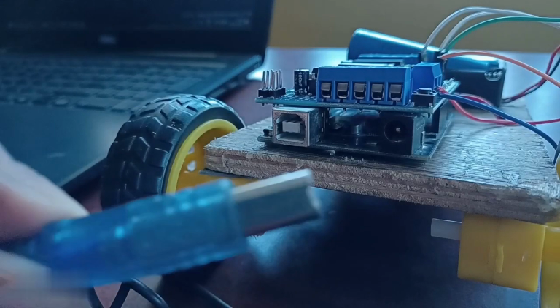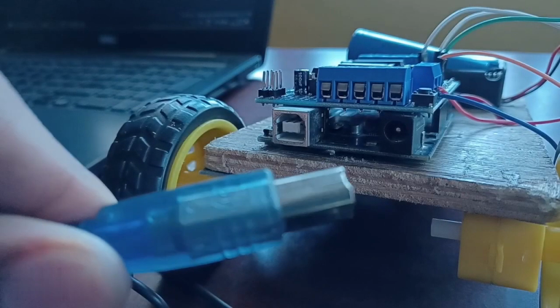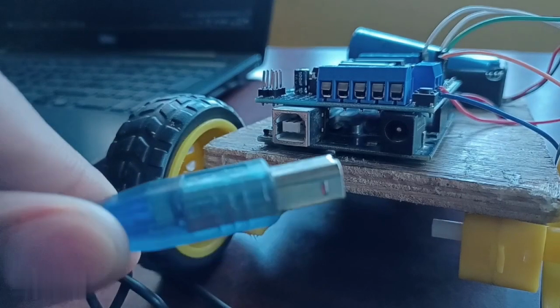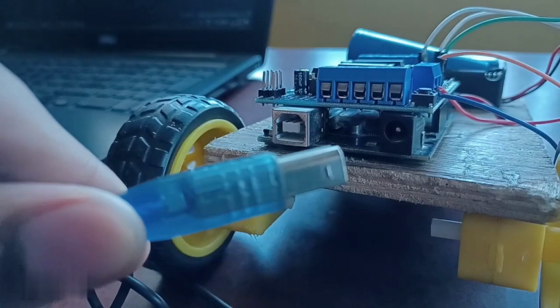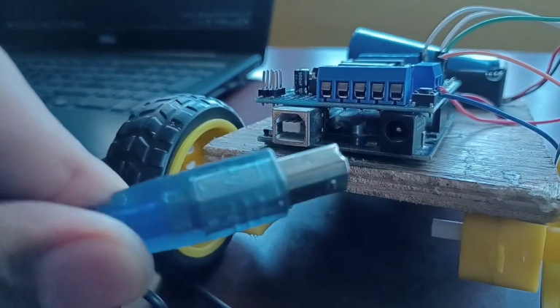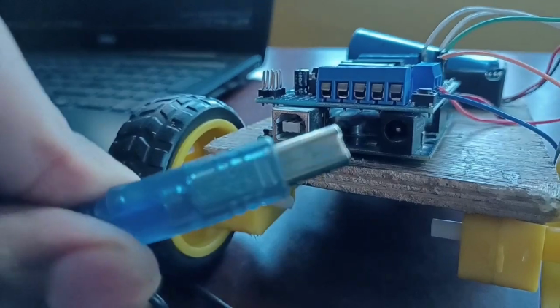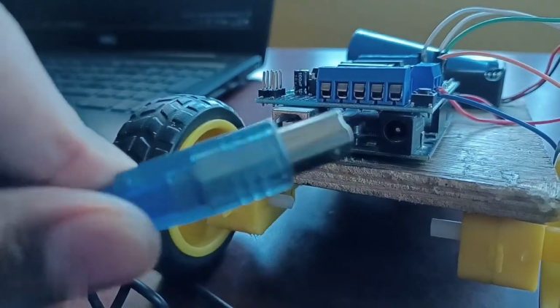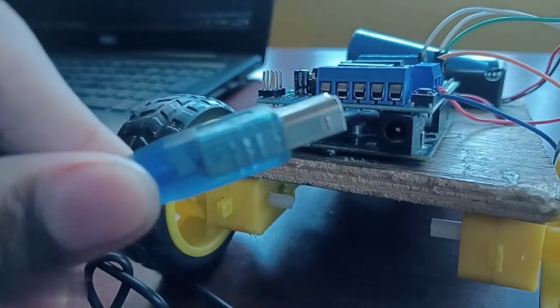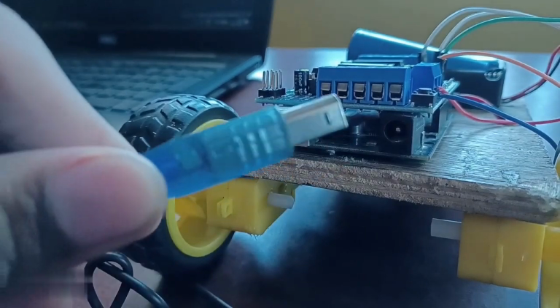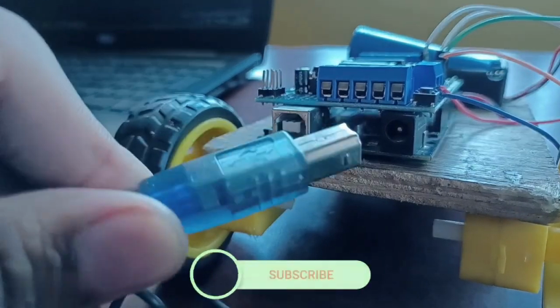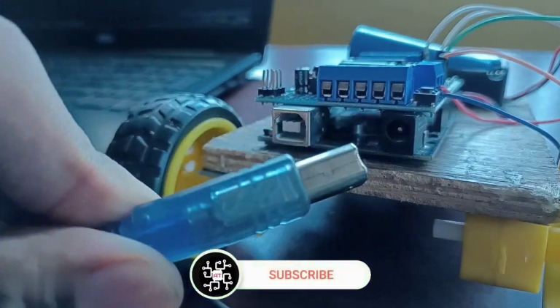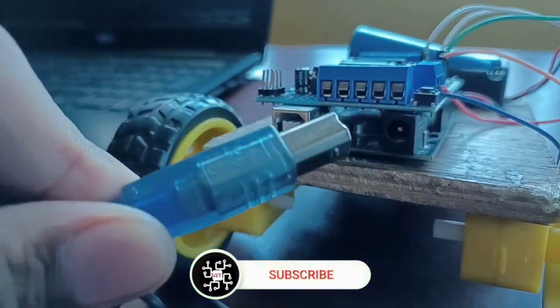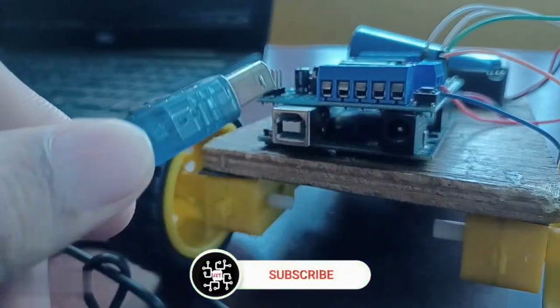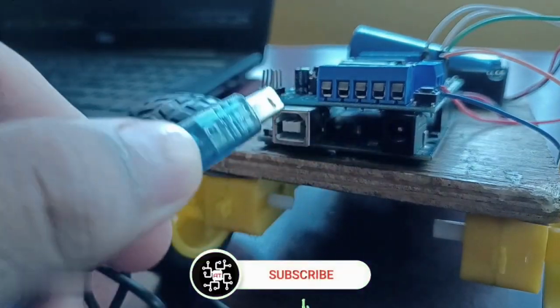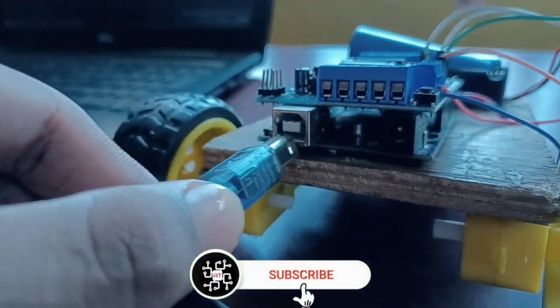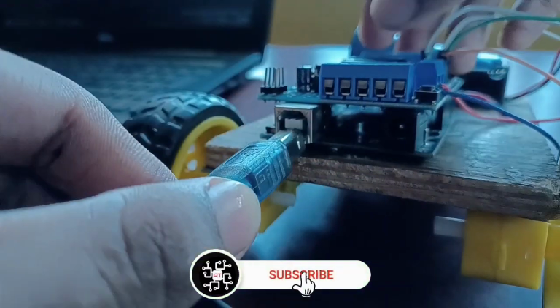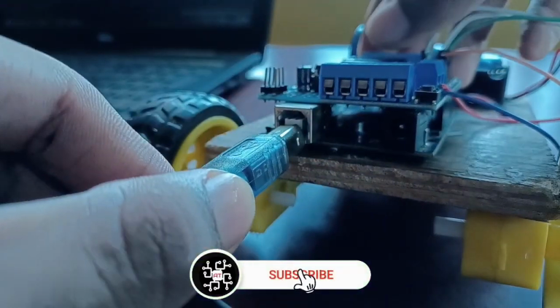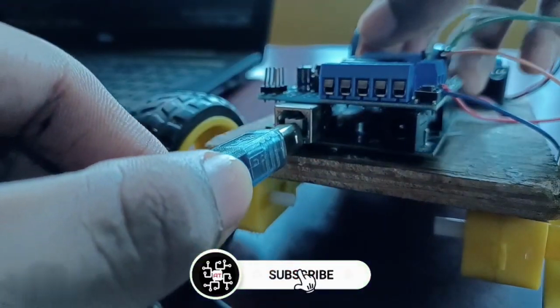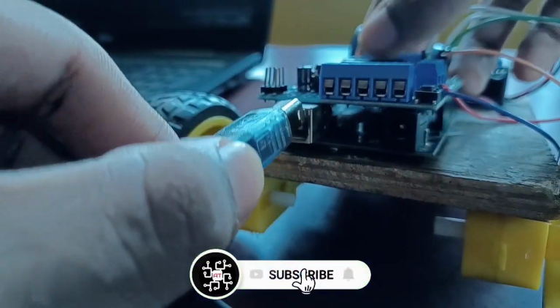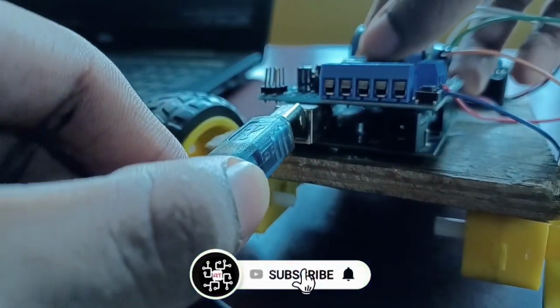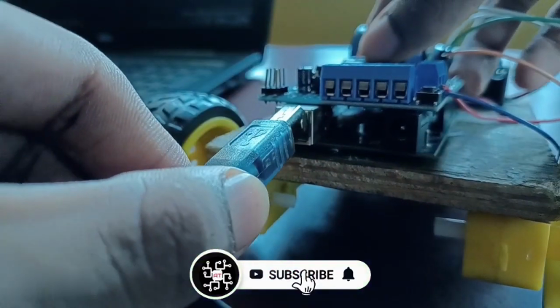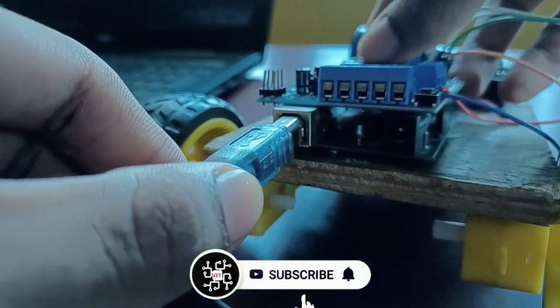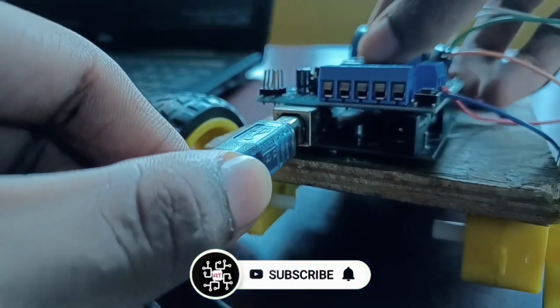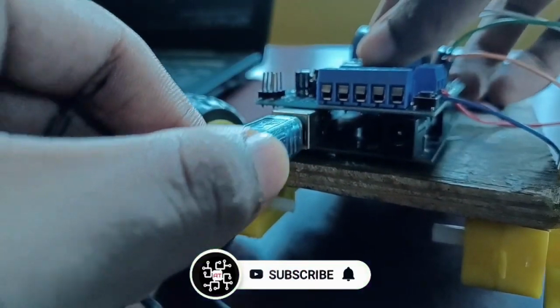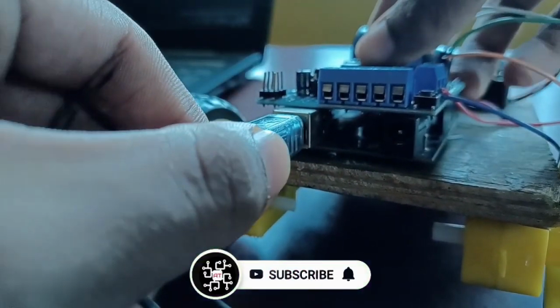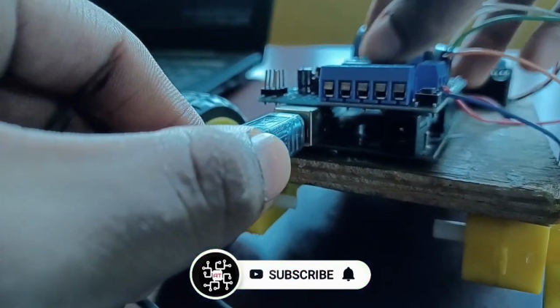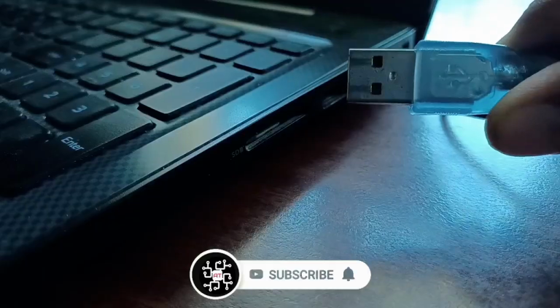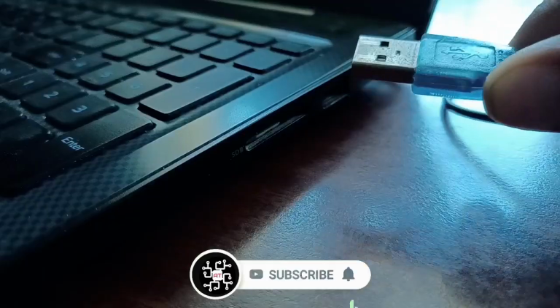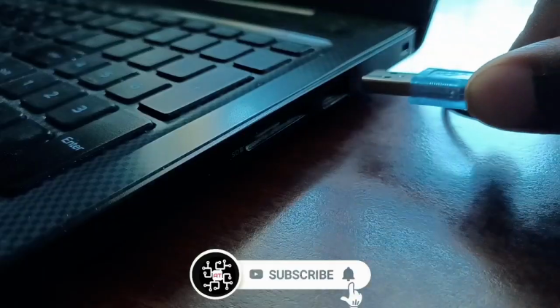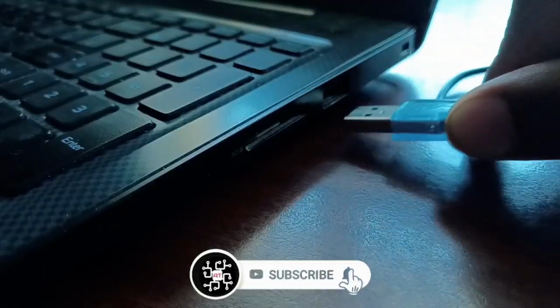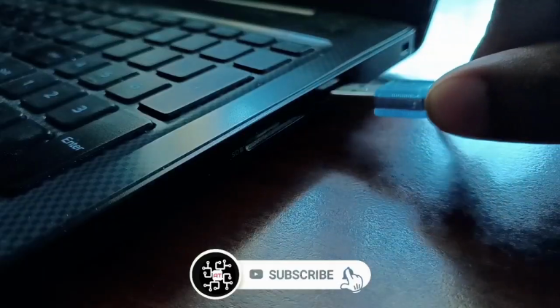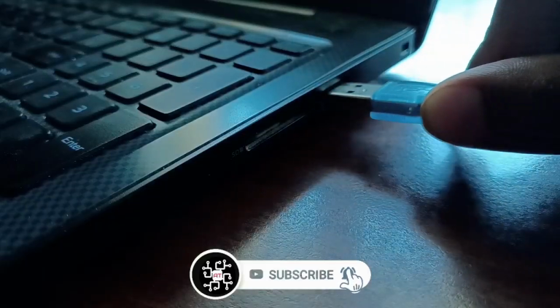After completing all of the connections, it's now time to upload the code. The link to the code is given in the description.